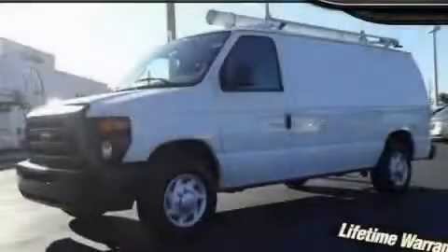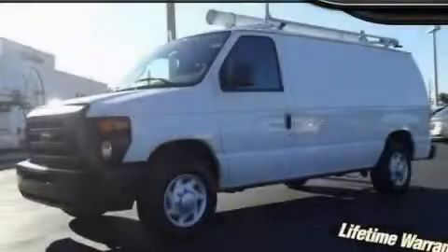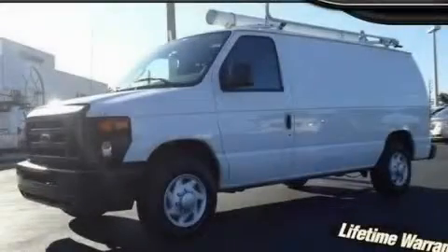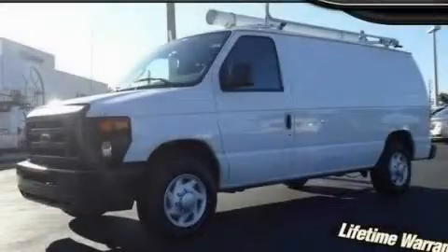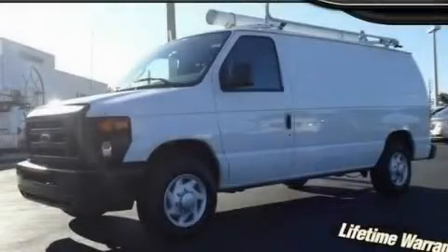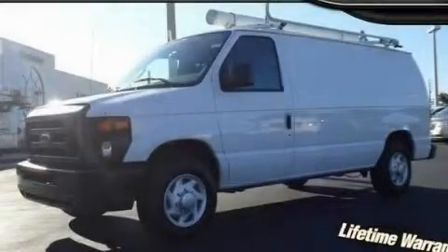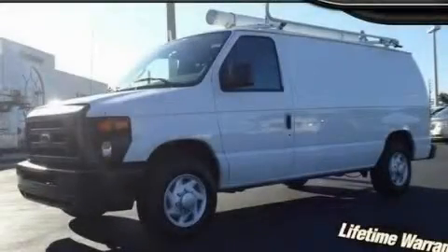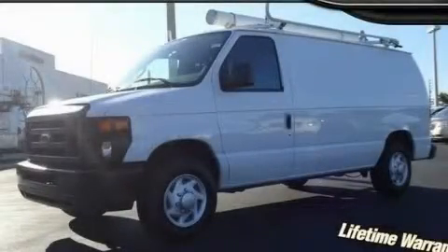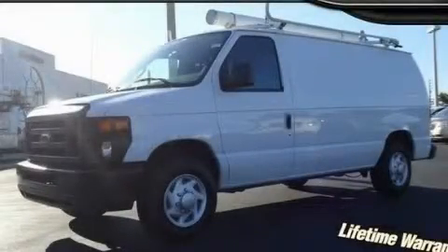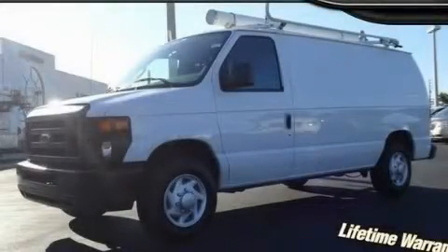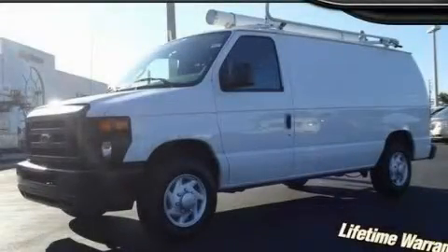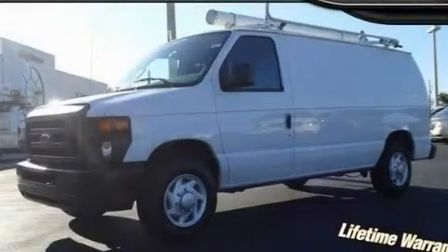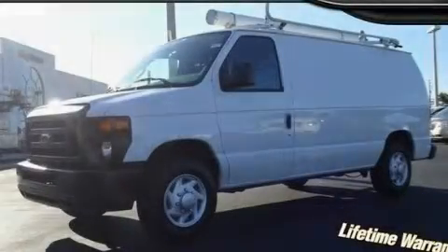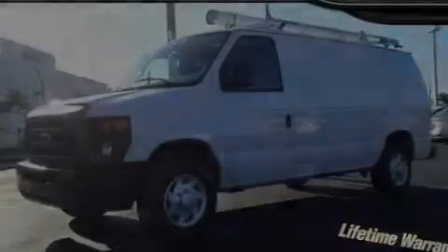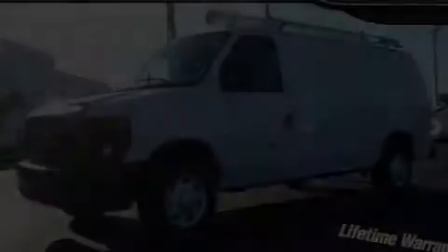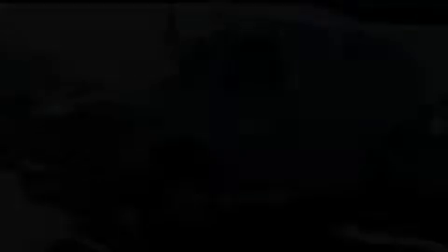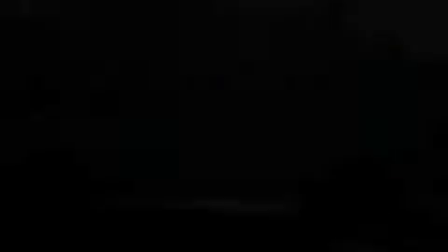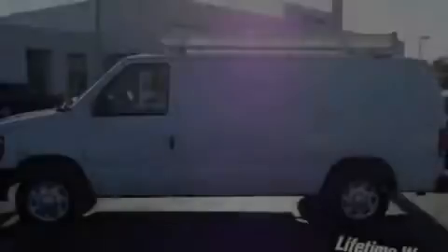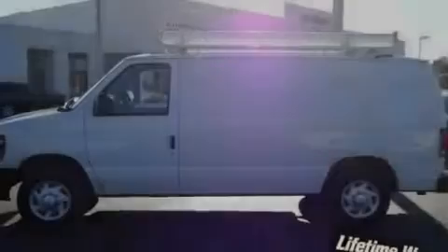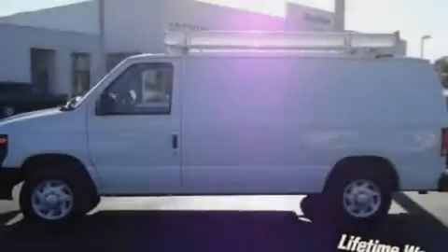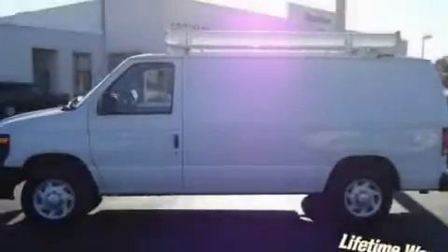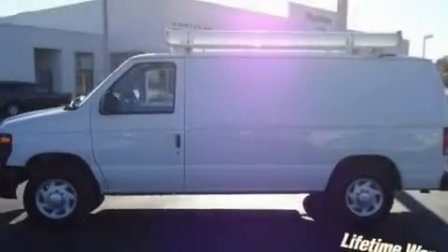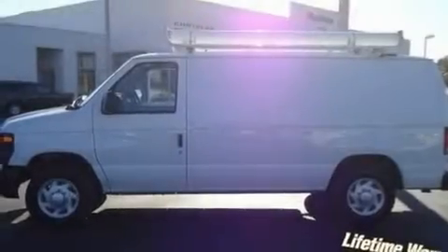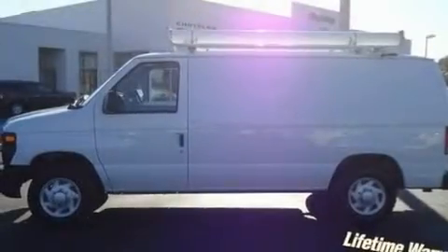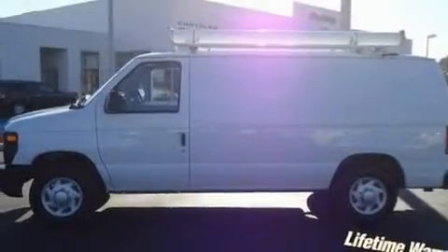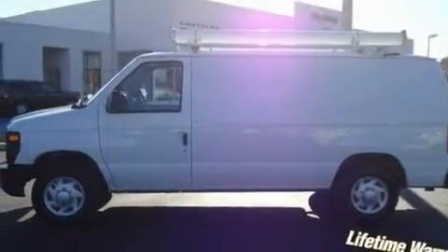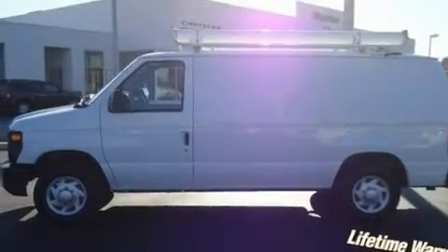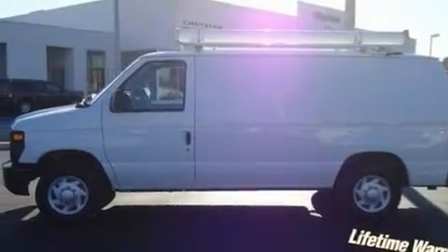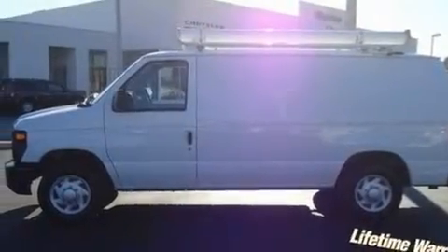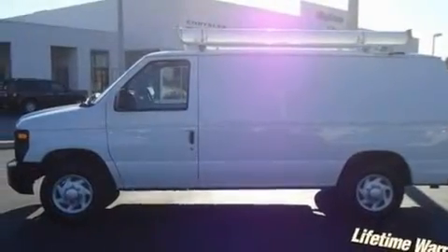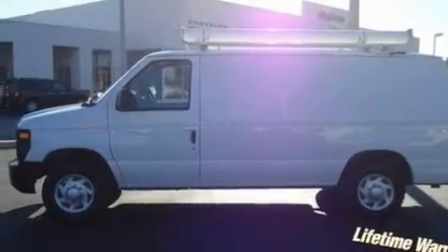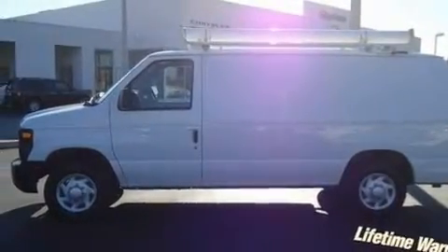This is a 2008 Ford Econoline. It features a 4.6-liter, eight-cylinder engine and an automatic transmission.